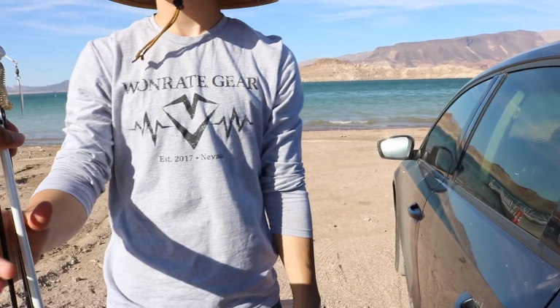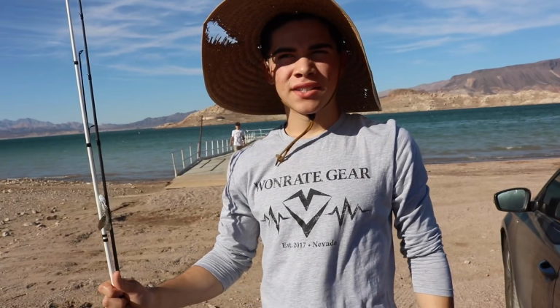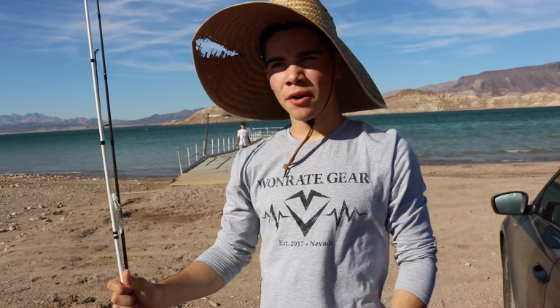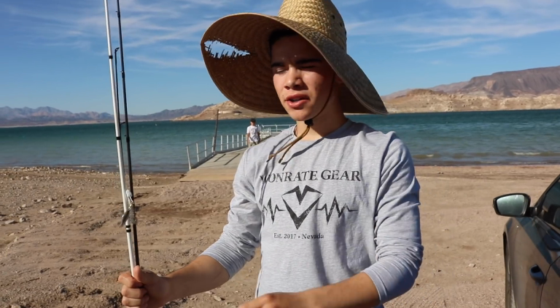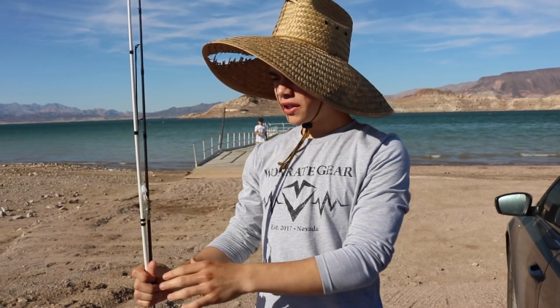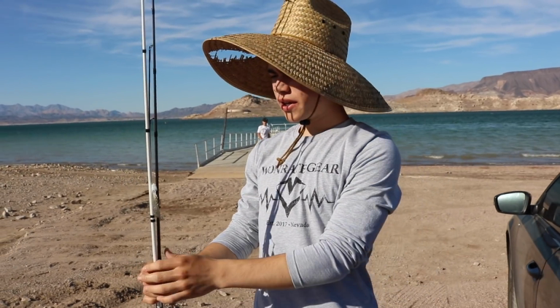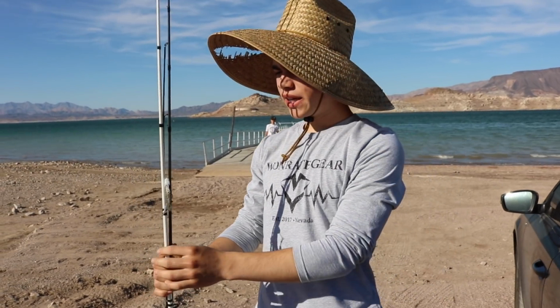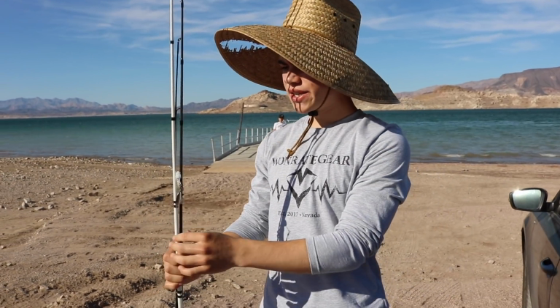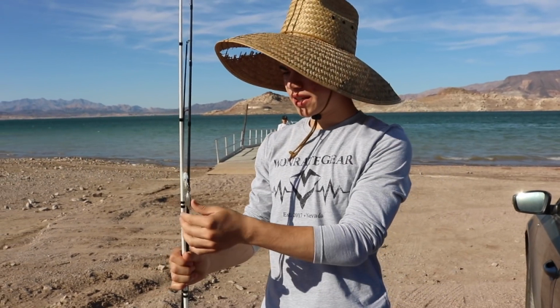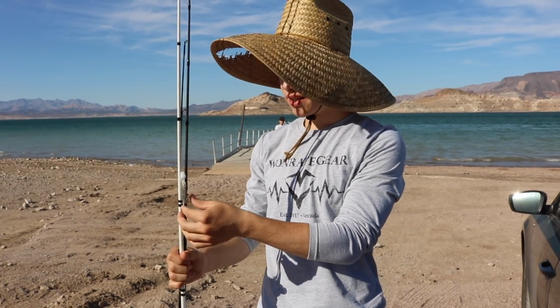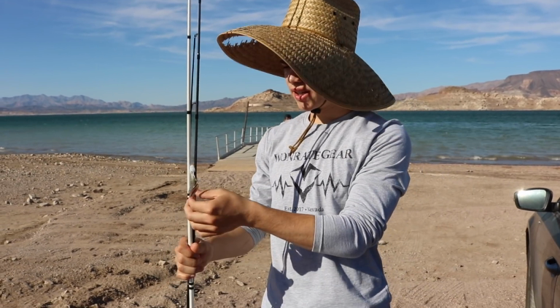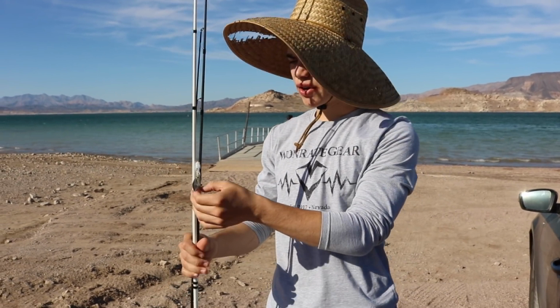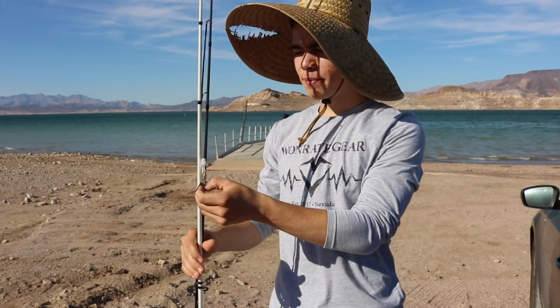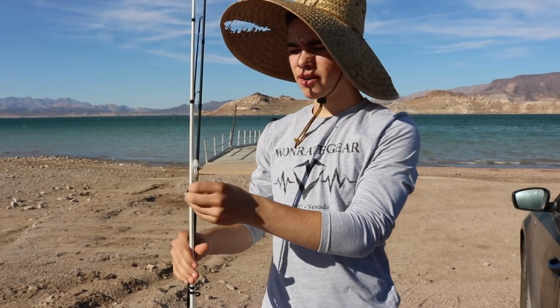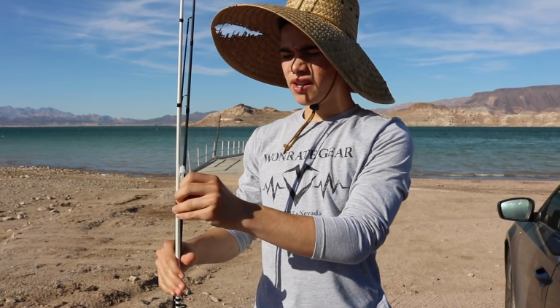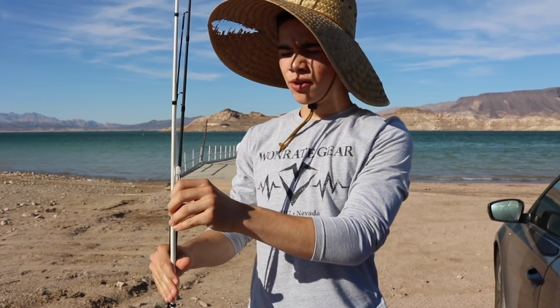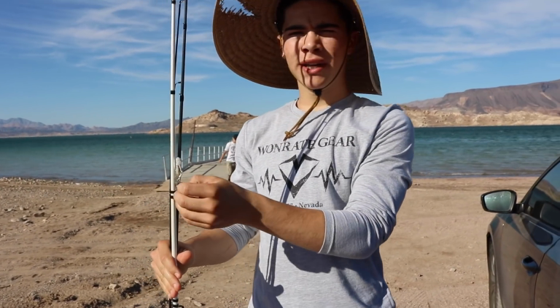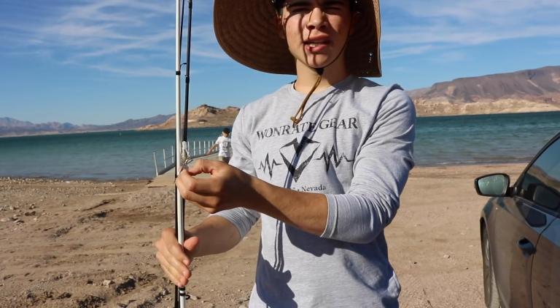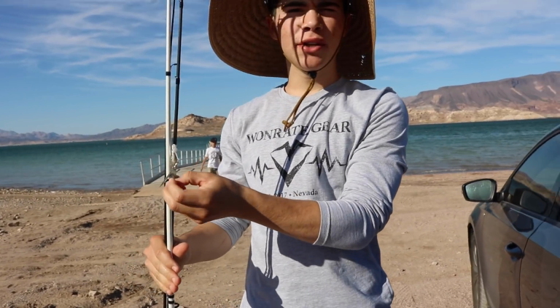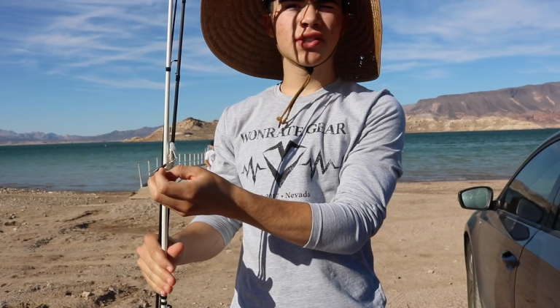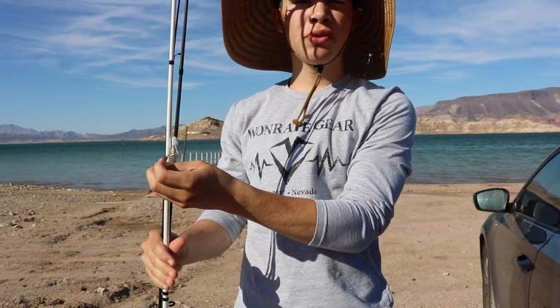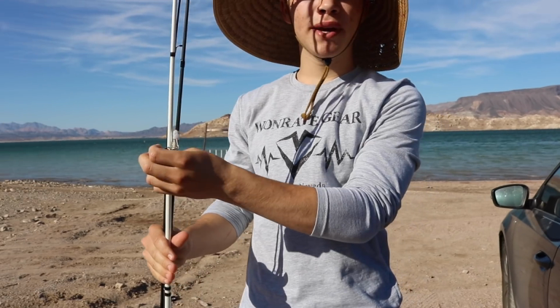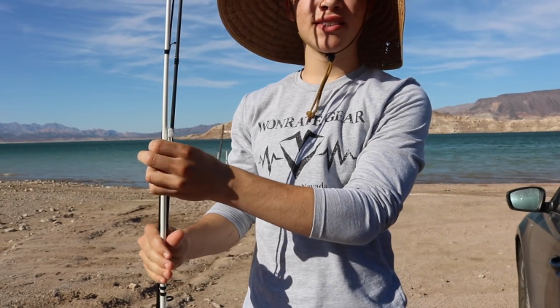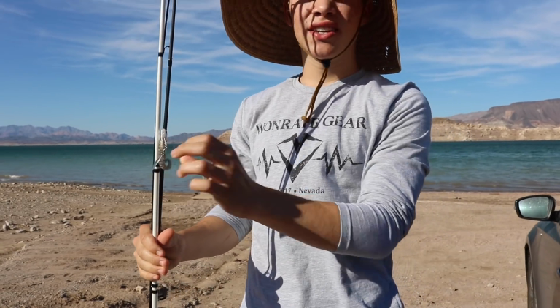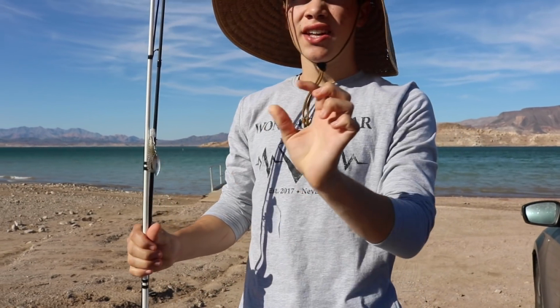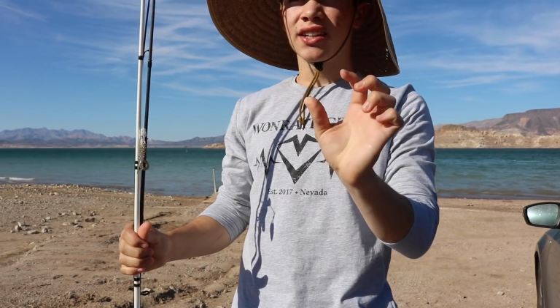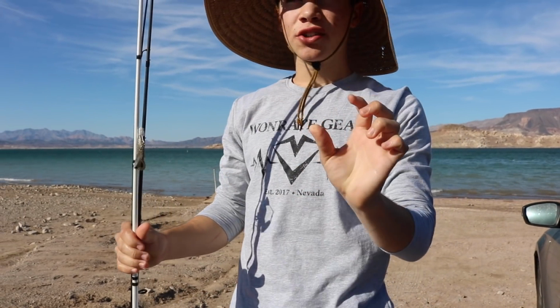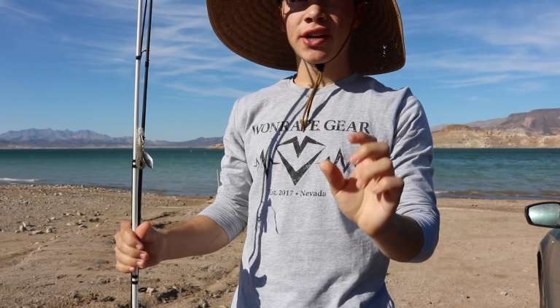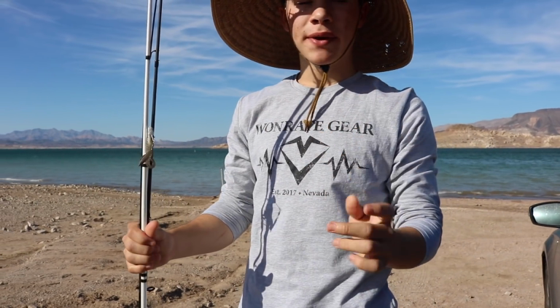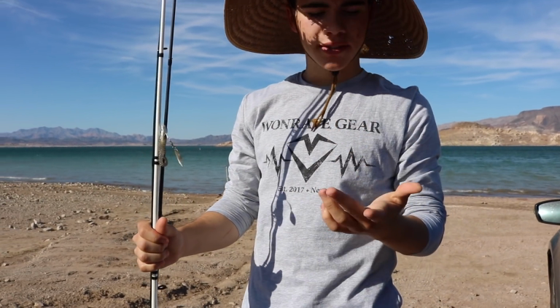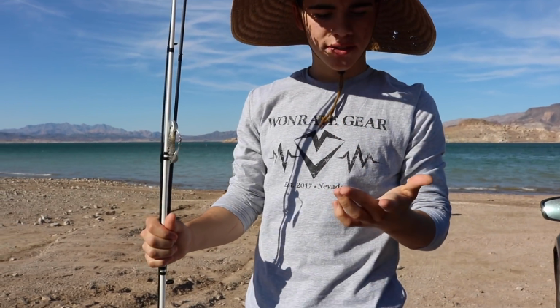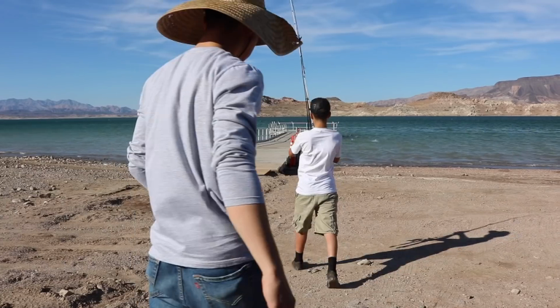Now we're going to go ahead and try to catch a striper. We're mainly going to be using swim baits — little crank baits.